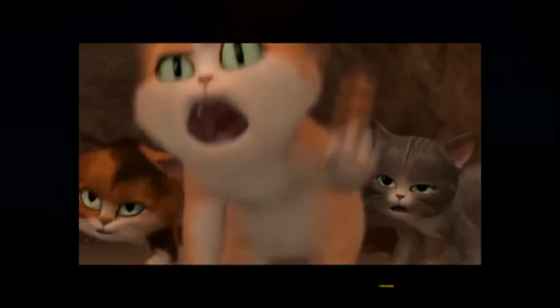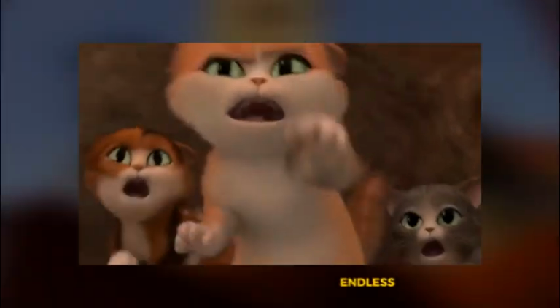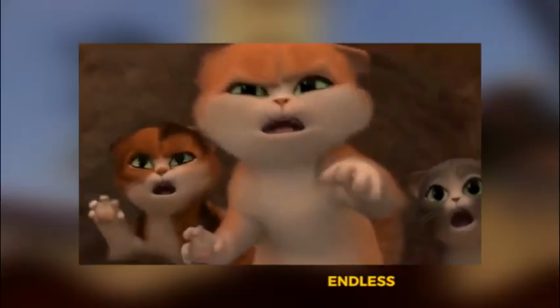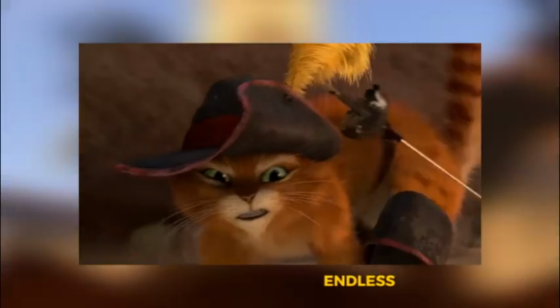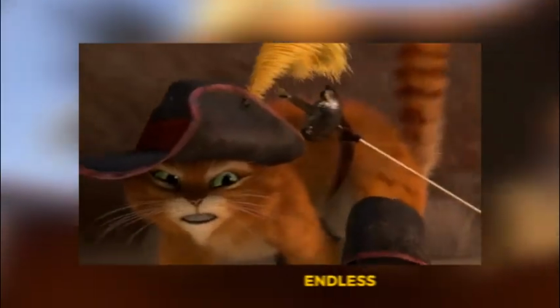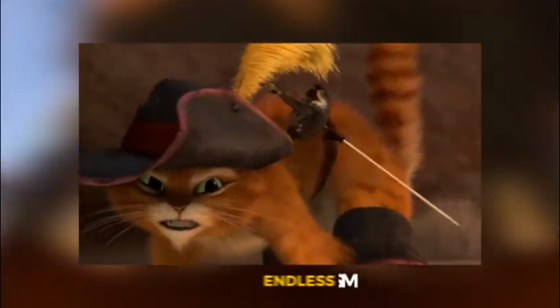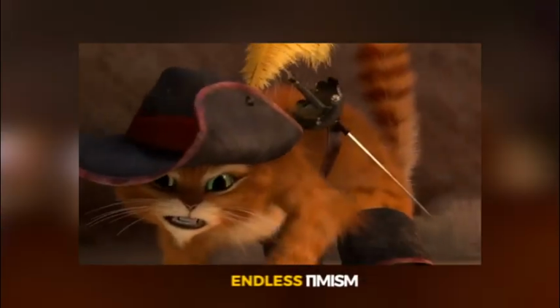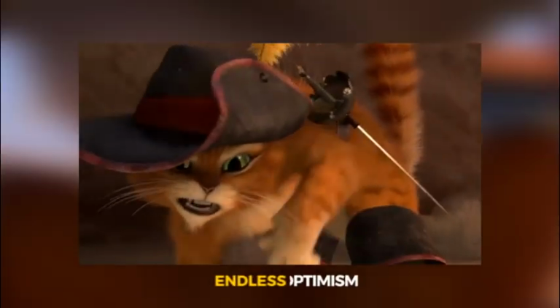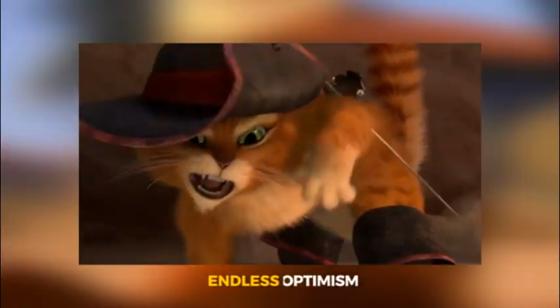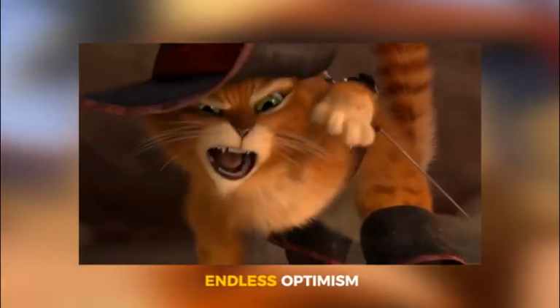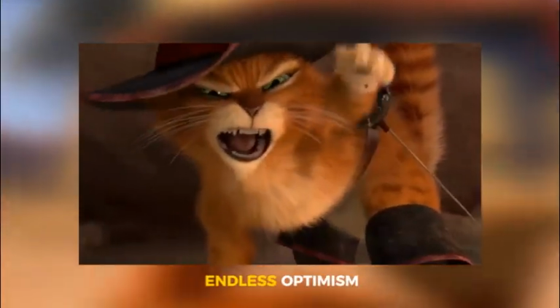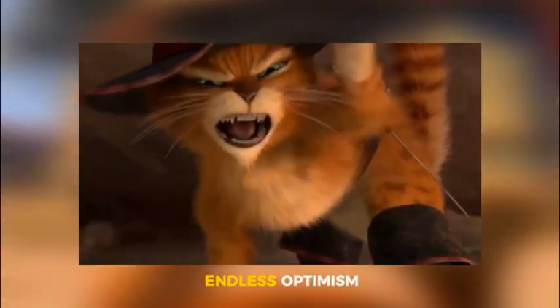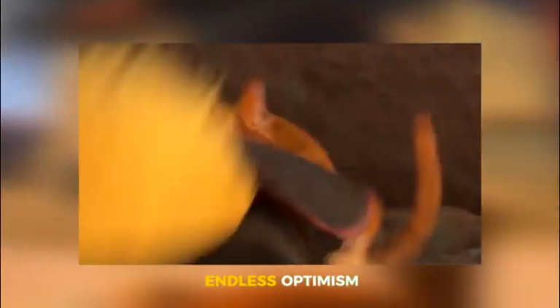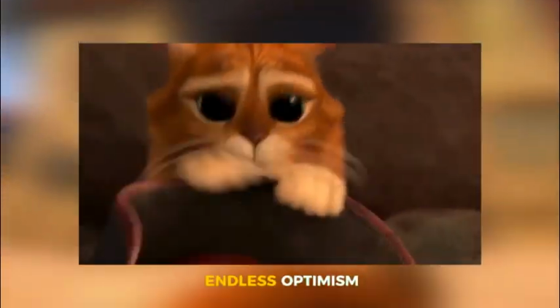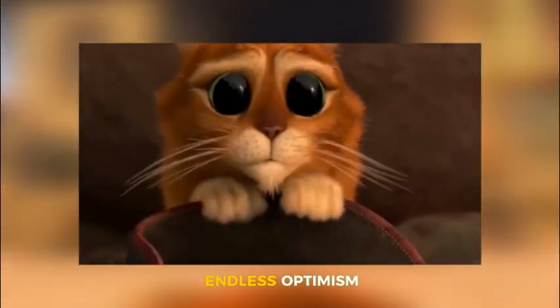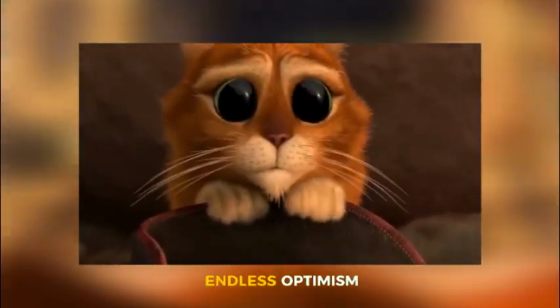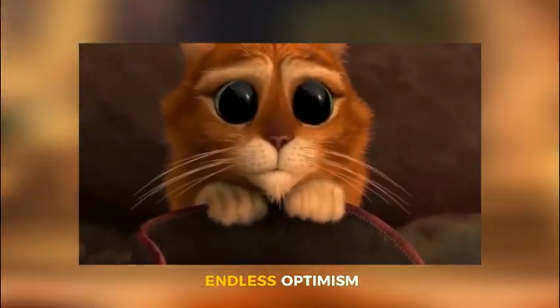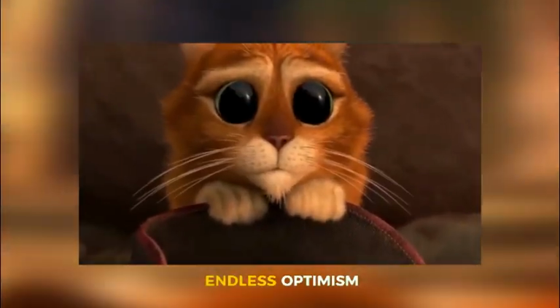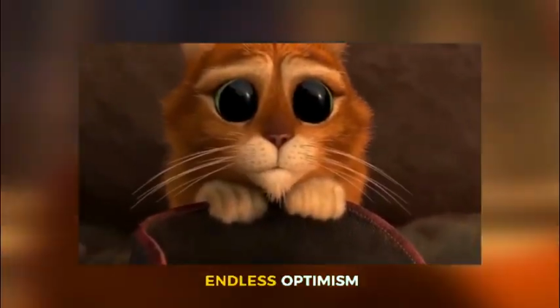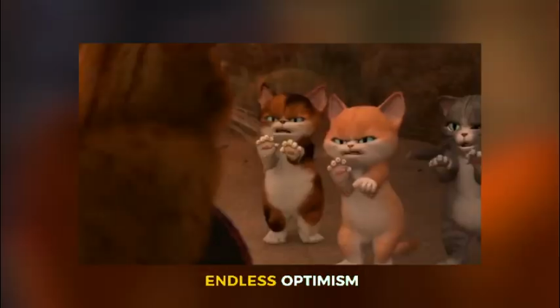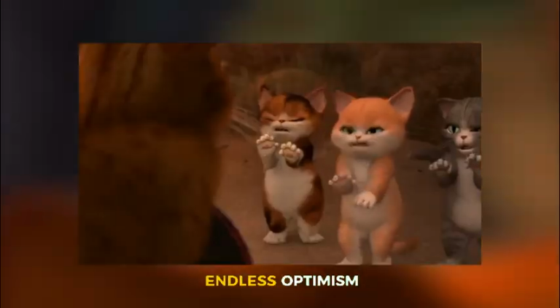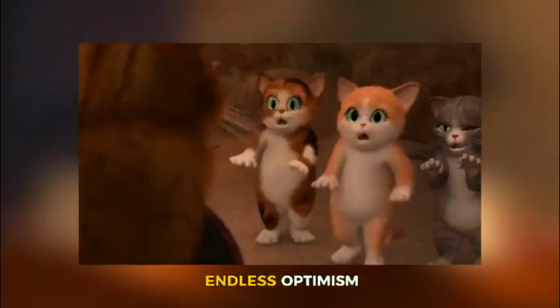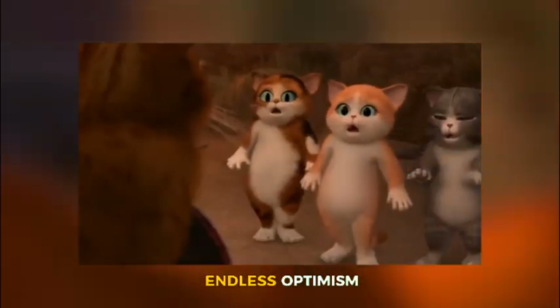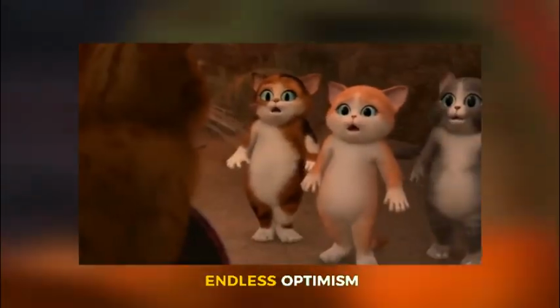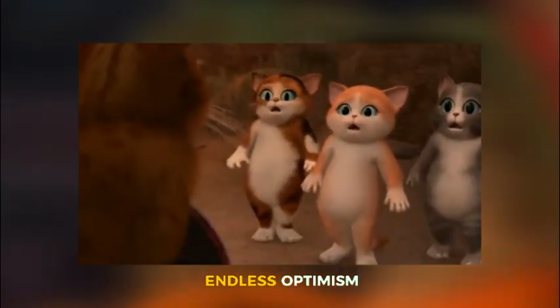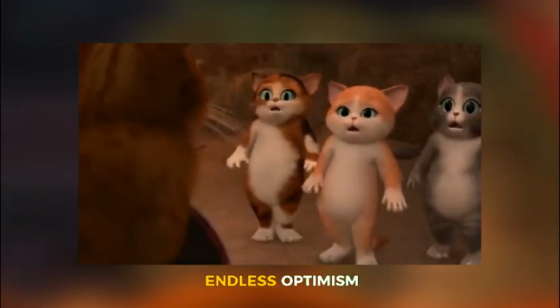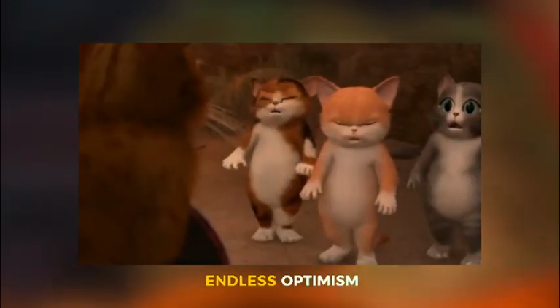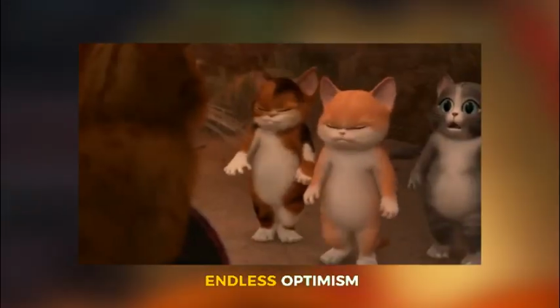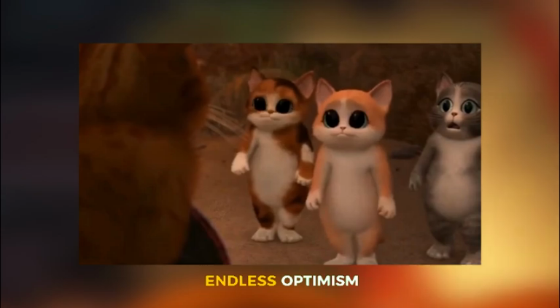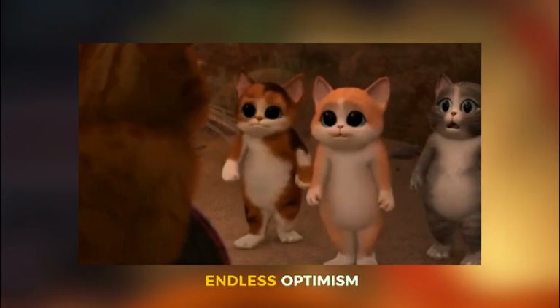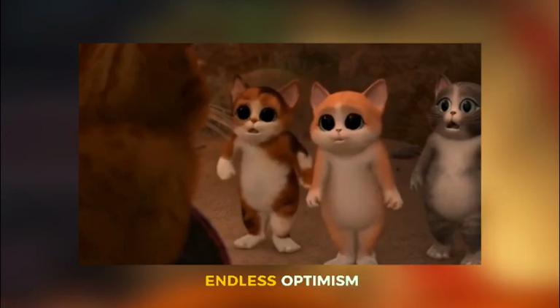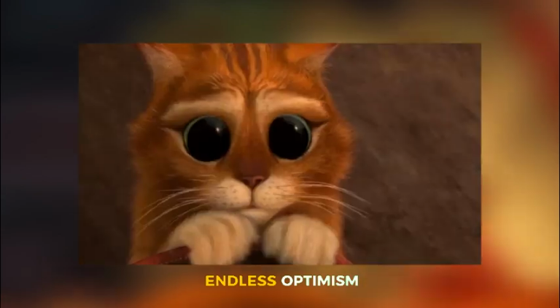You enjoy watching these cat videos in your cartoons, but just wait and see how they look in real life.